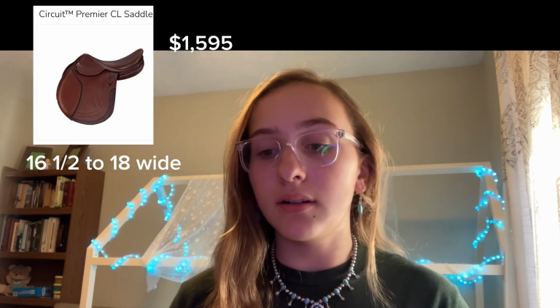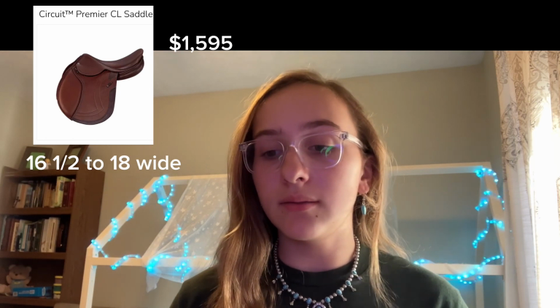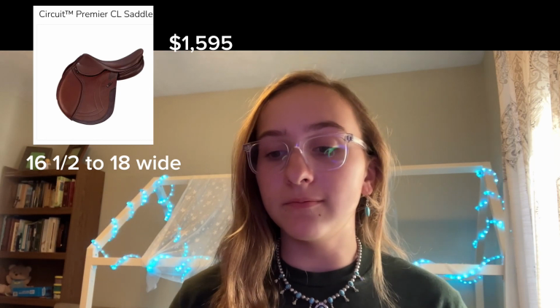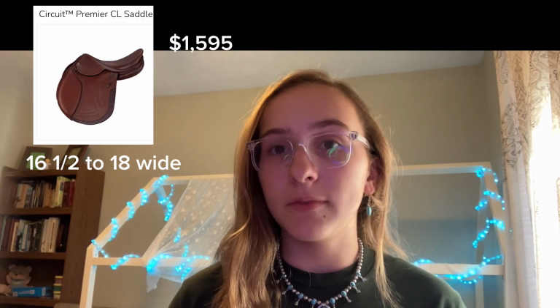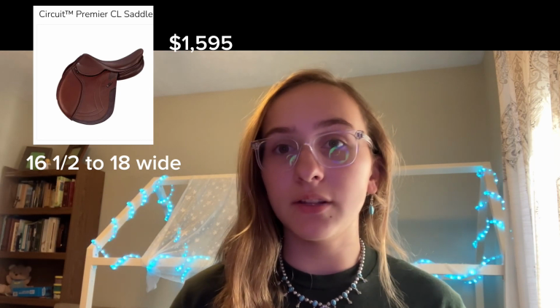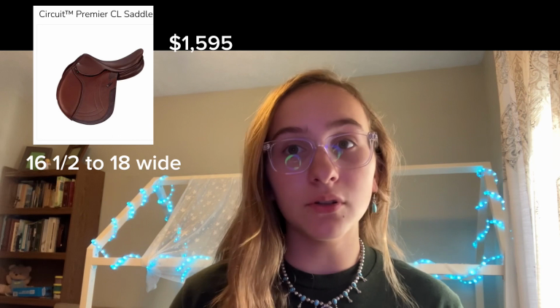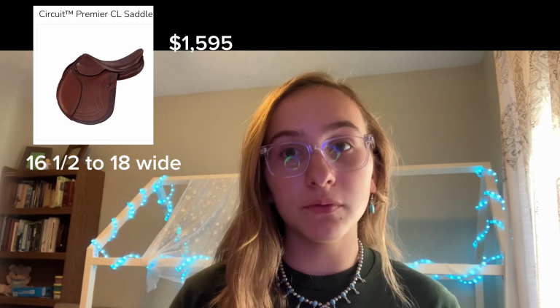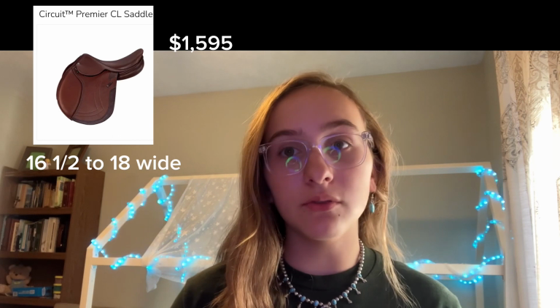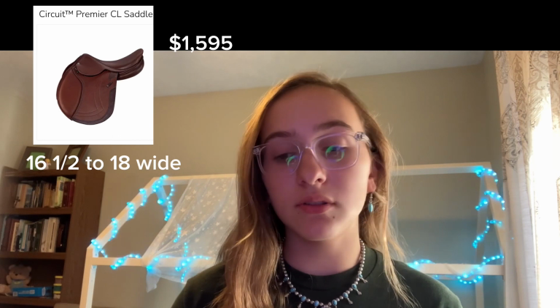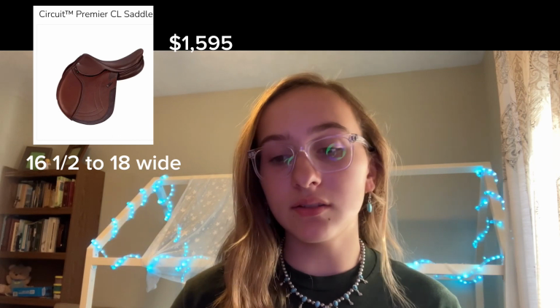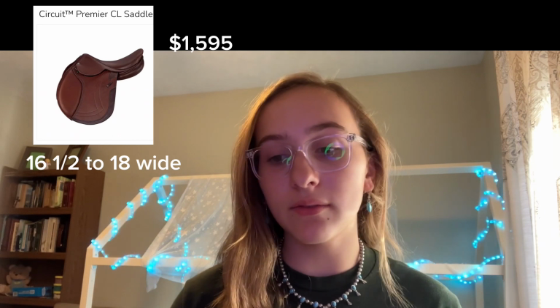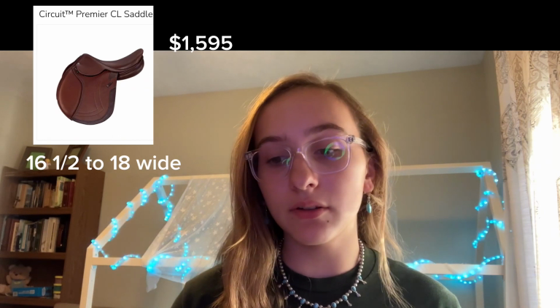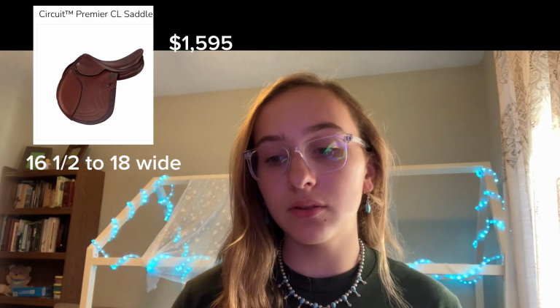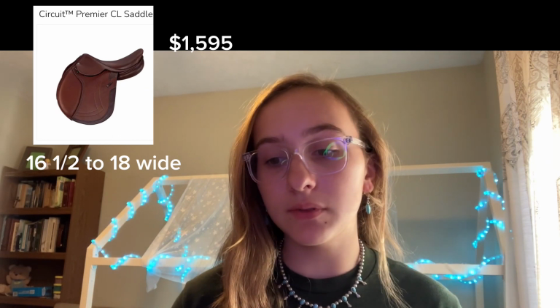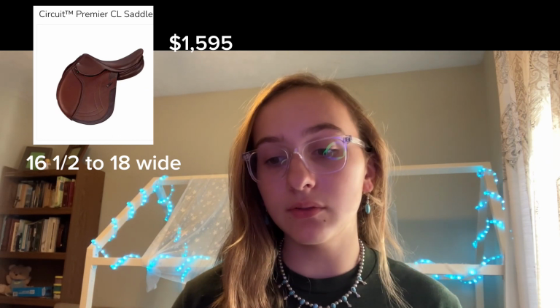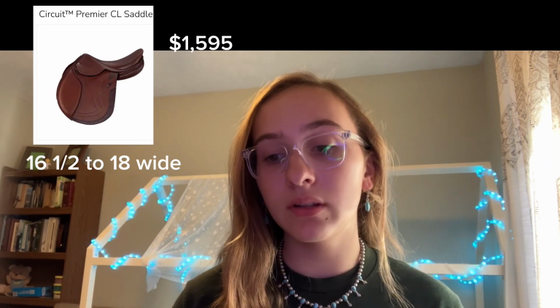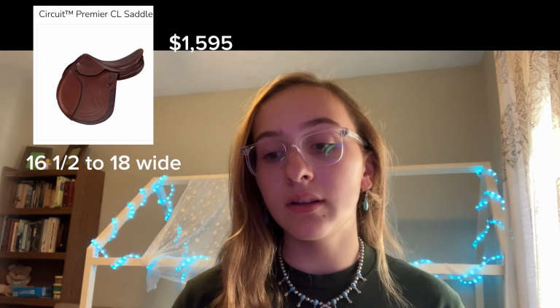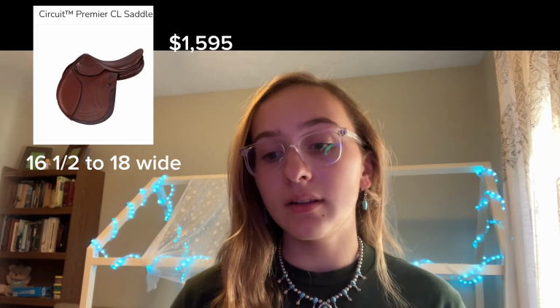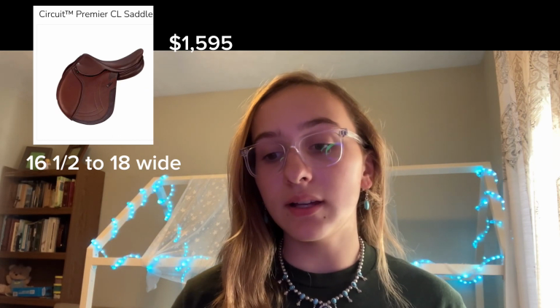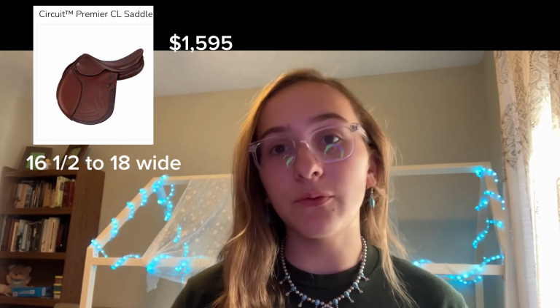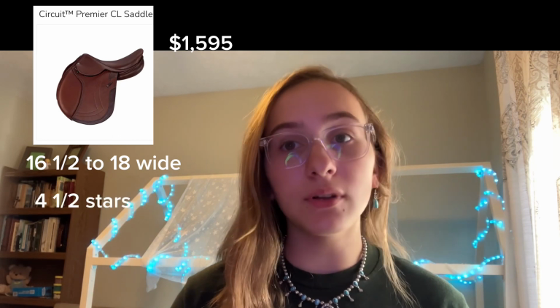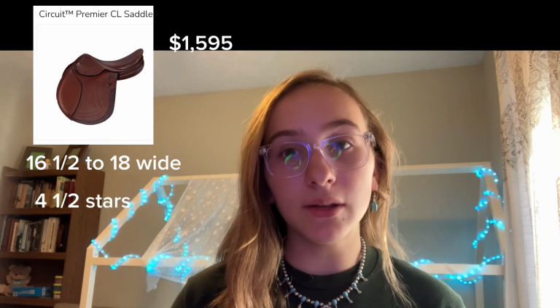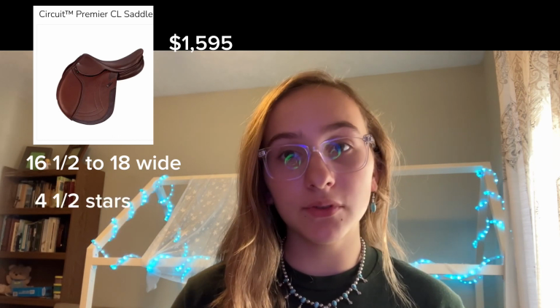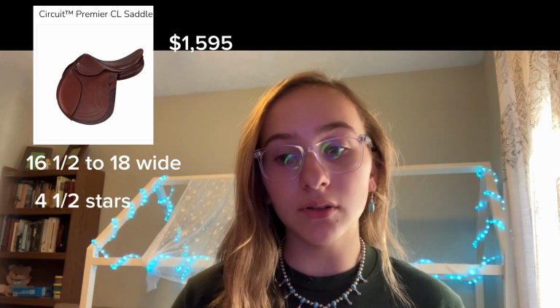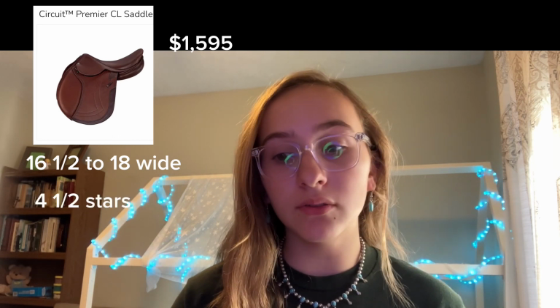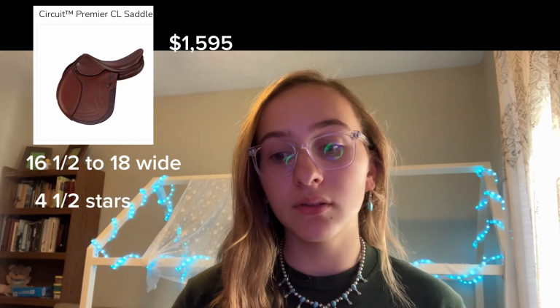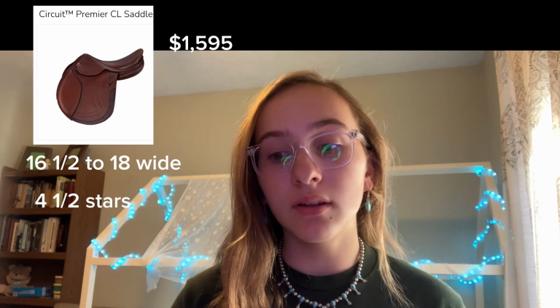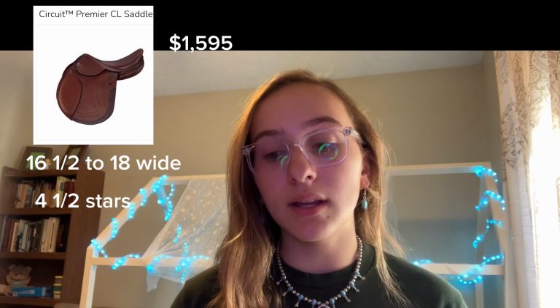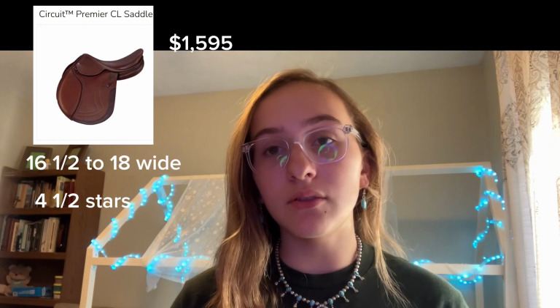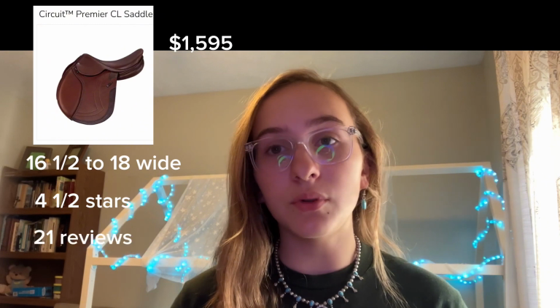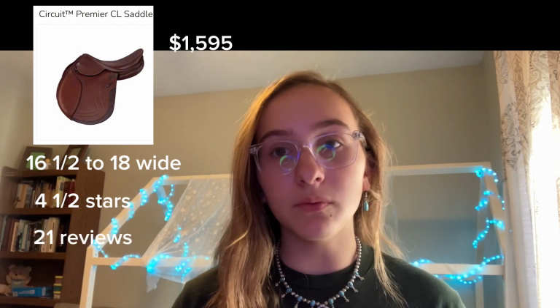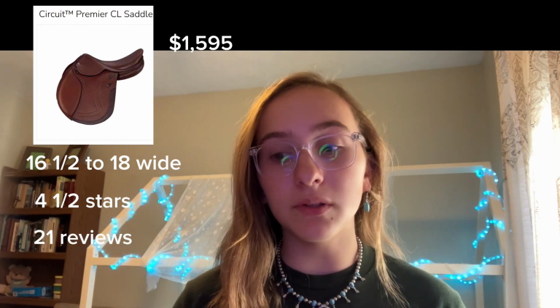As far as reviews, it does have fairly good reviews — it has four and a half stars and 21 reviews.